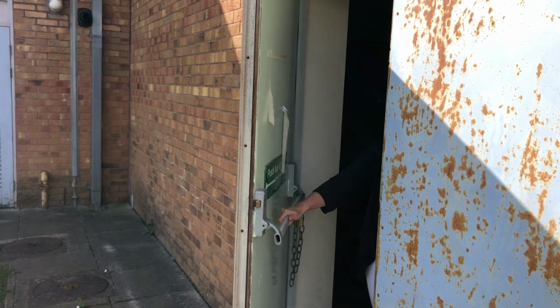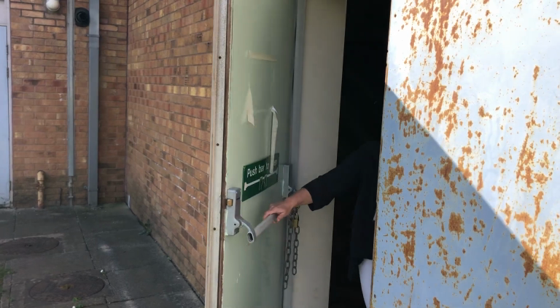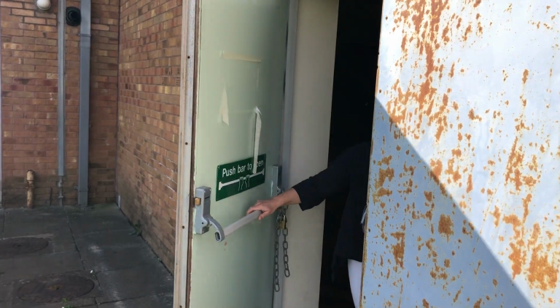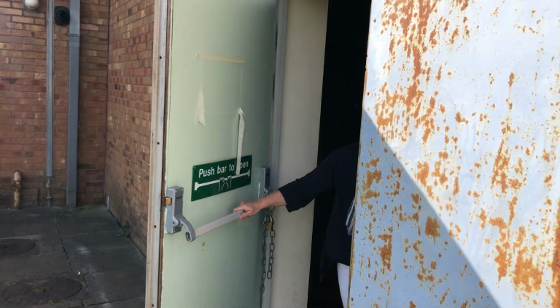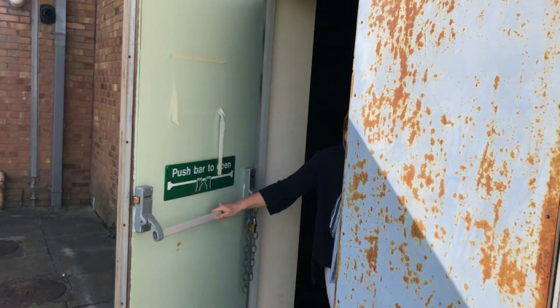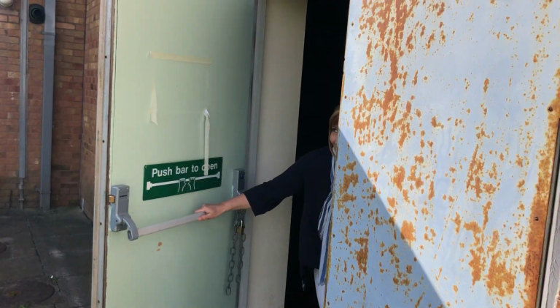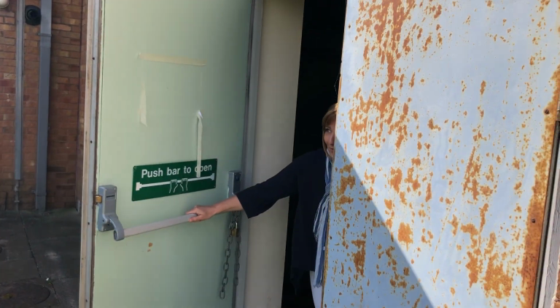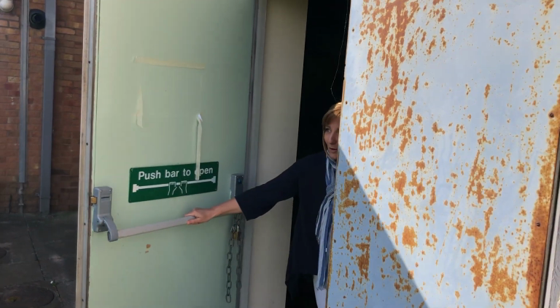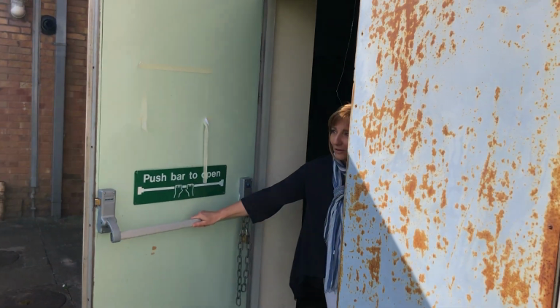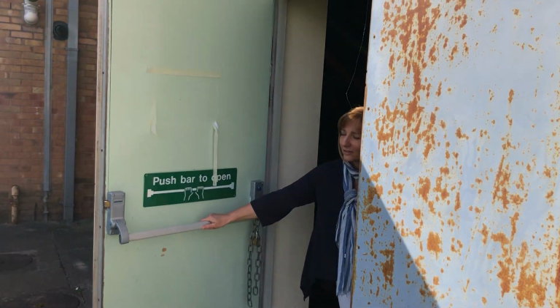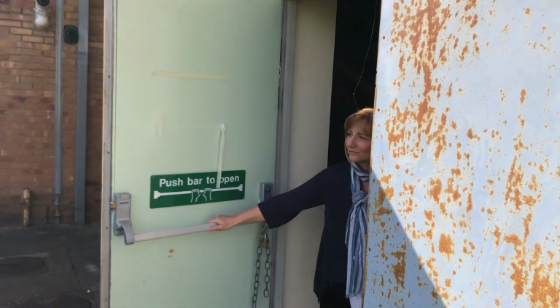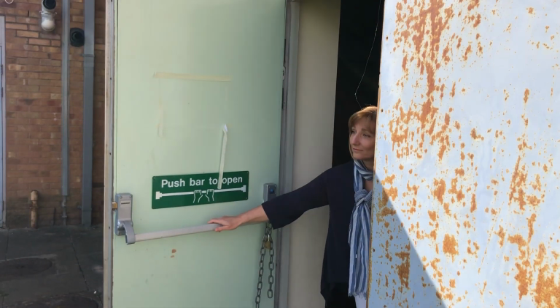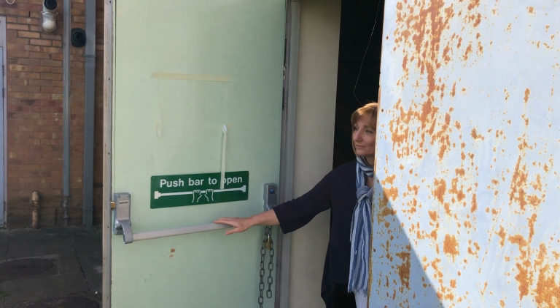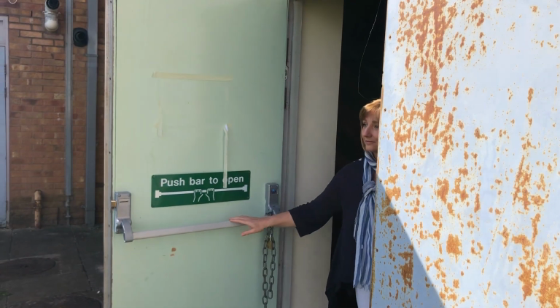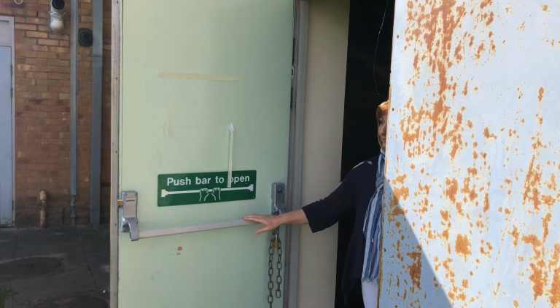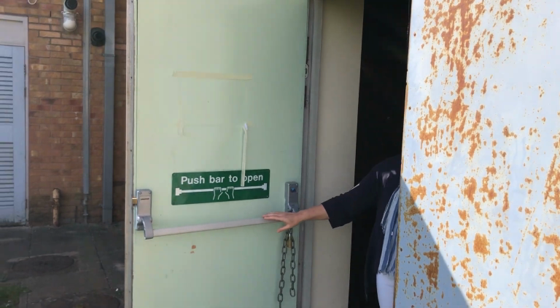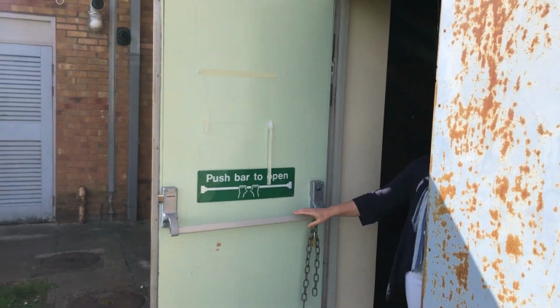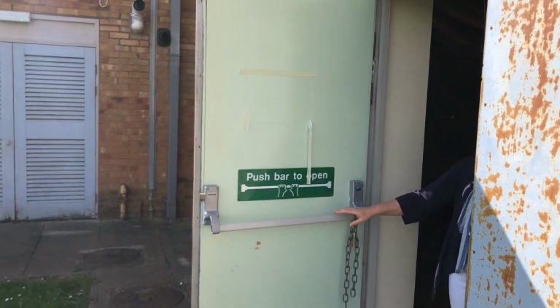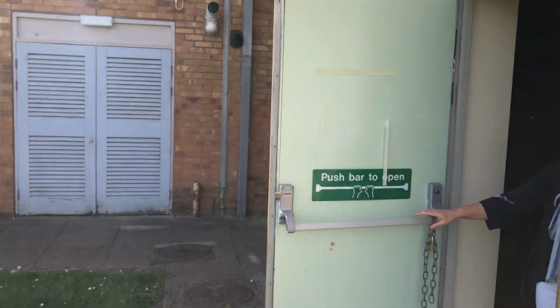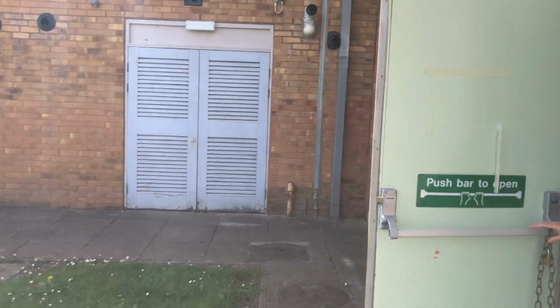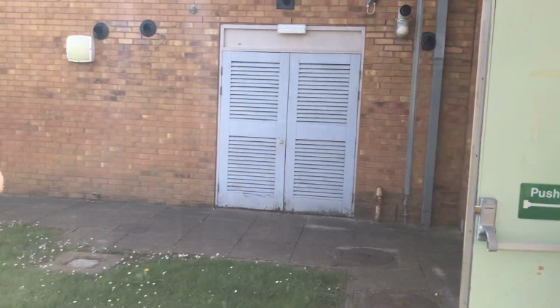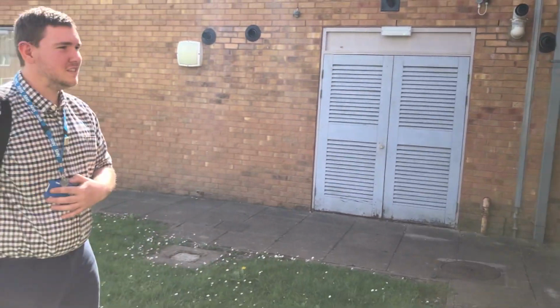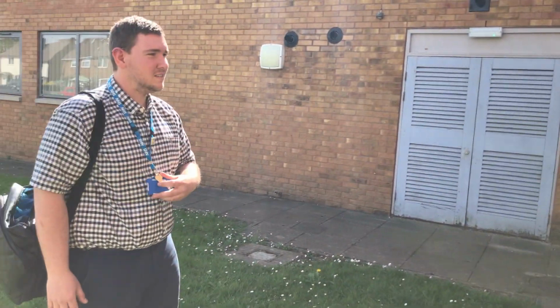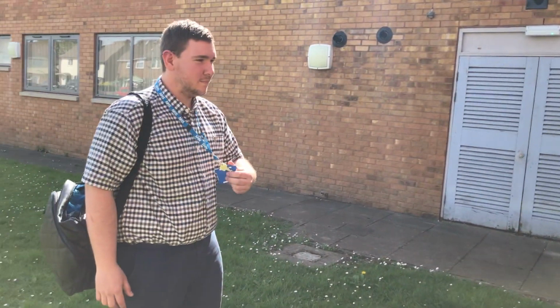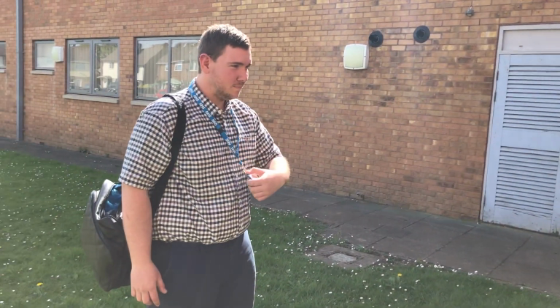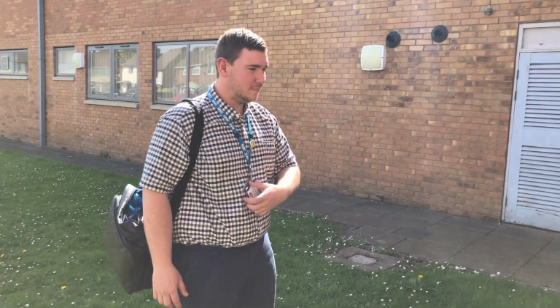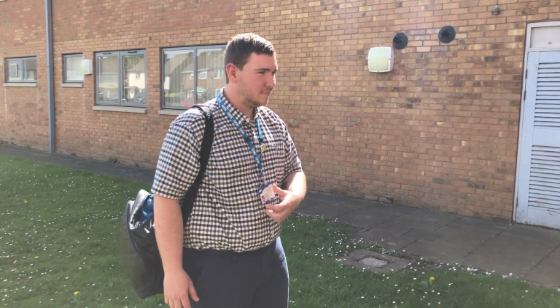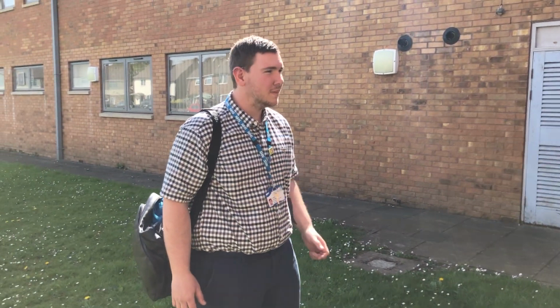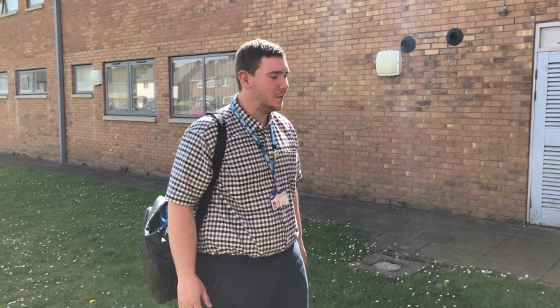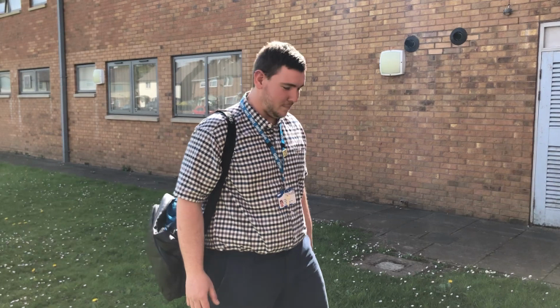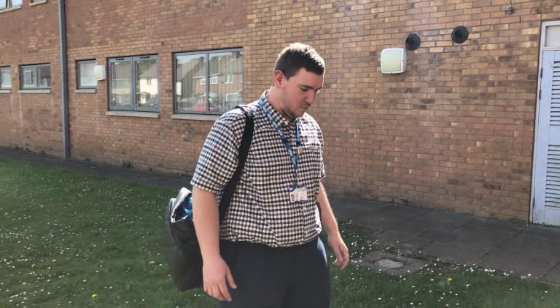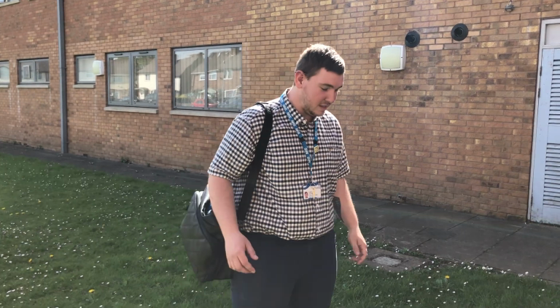Hi Claire, it's Bob from the Learning Disability Team. Are you okay? Am I right to come in and make a visit? Yeah. Okay, brilliant.